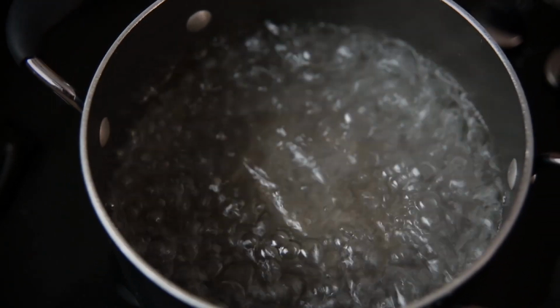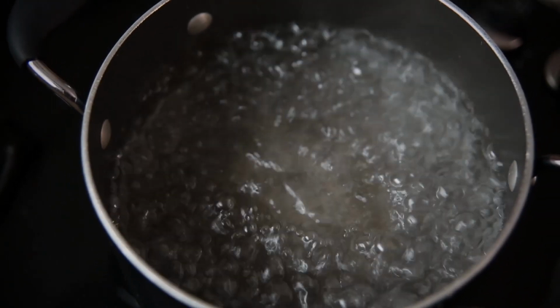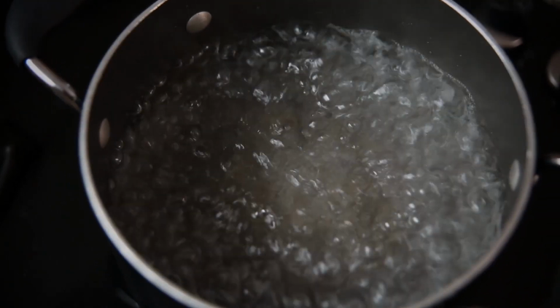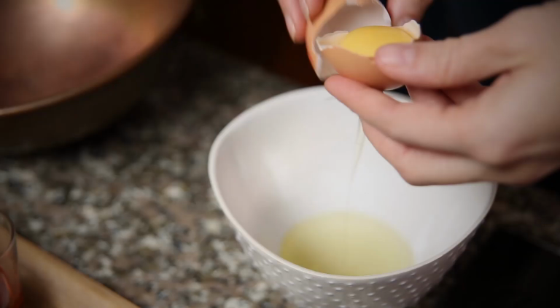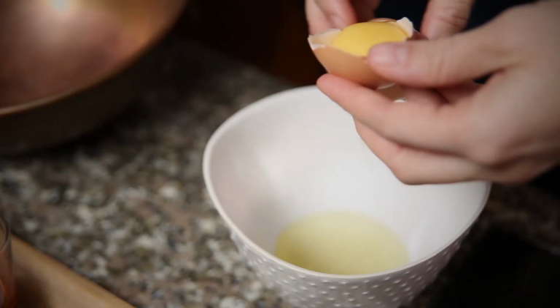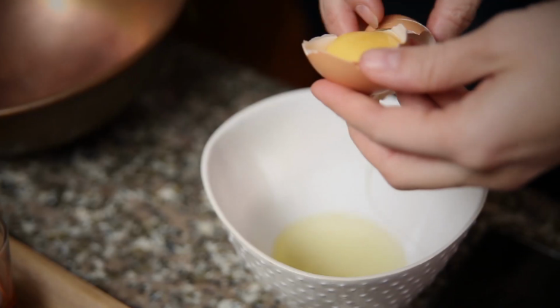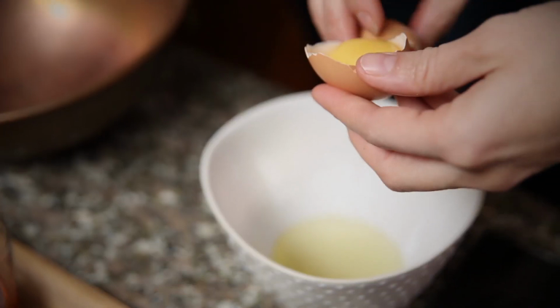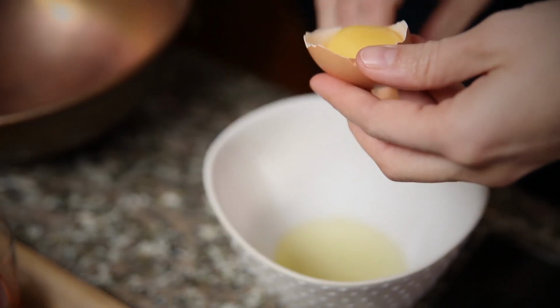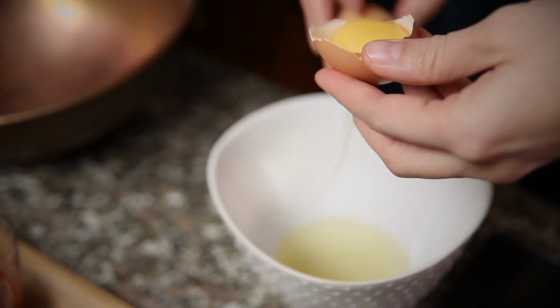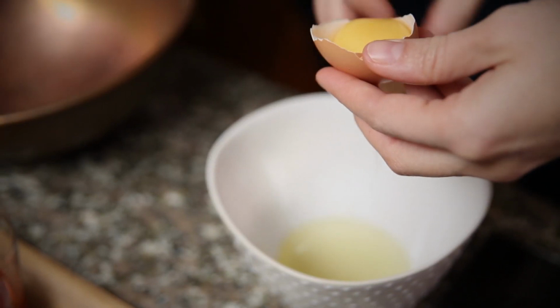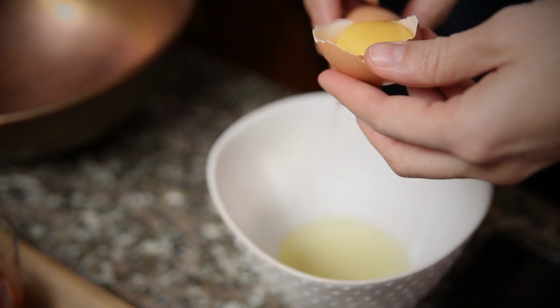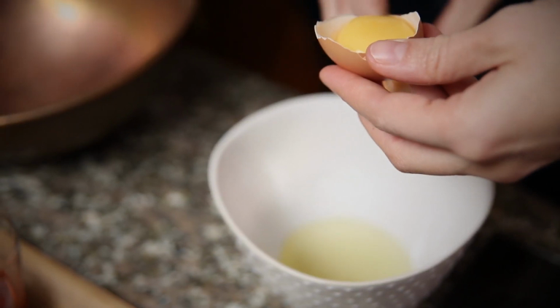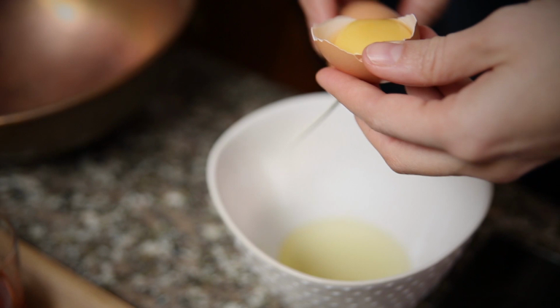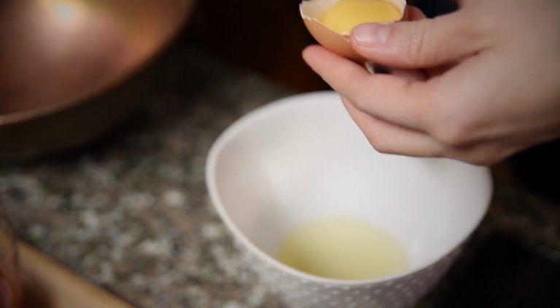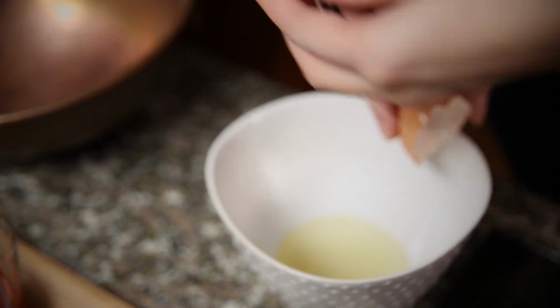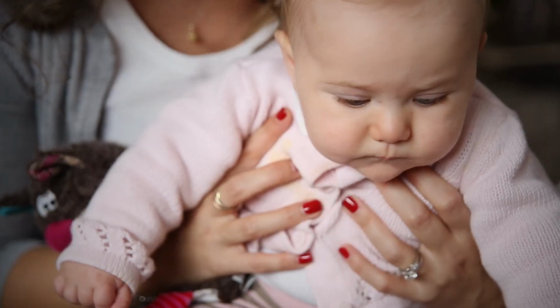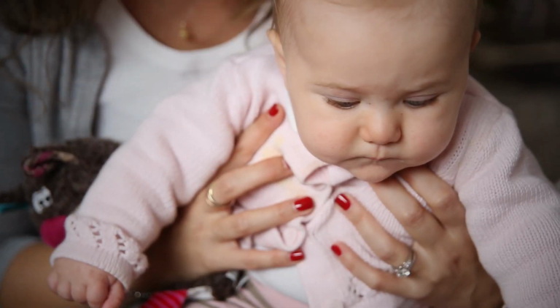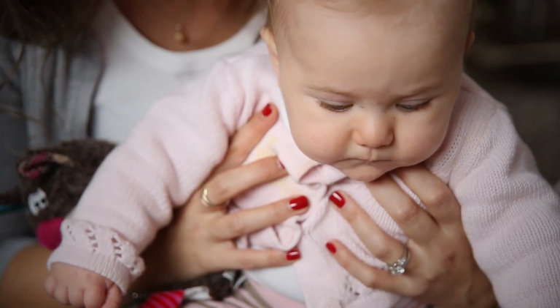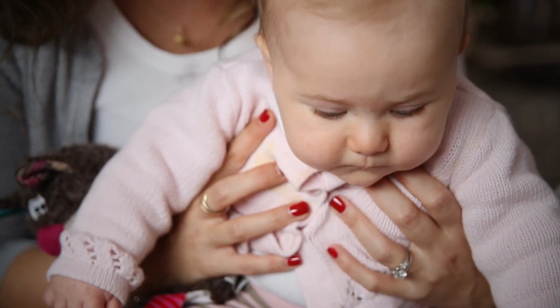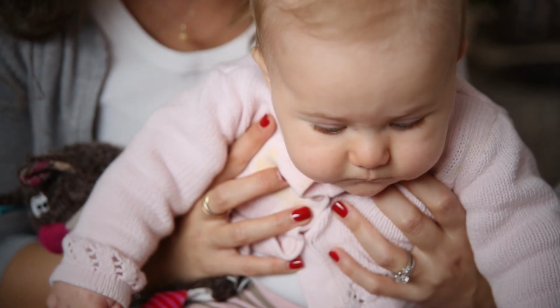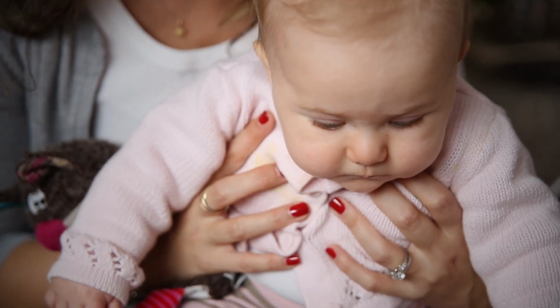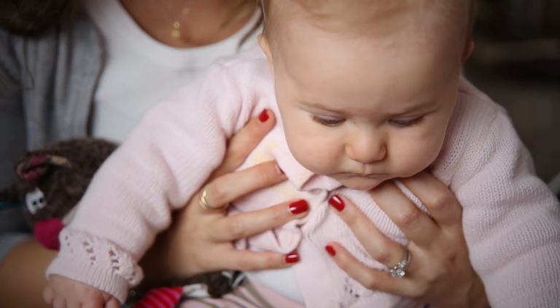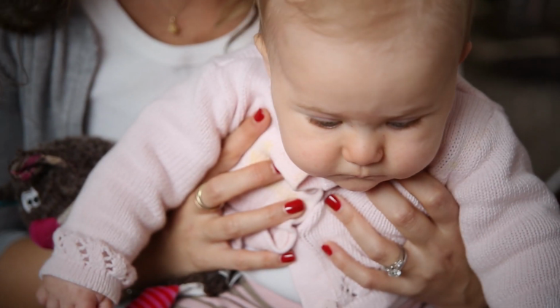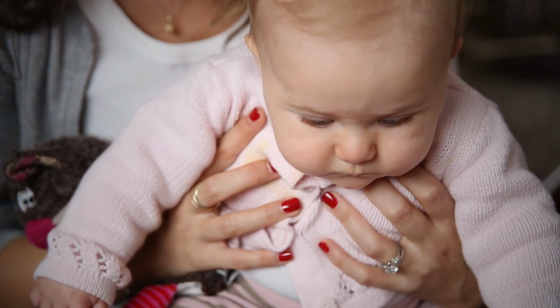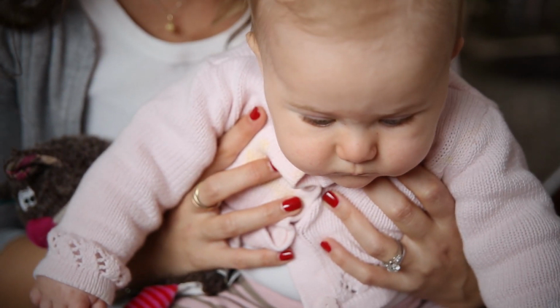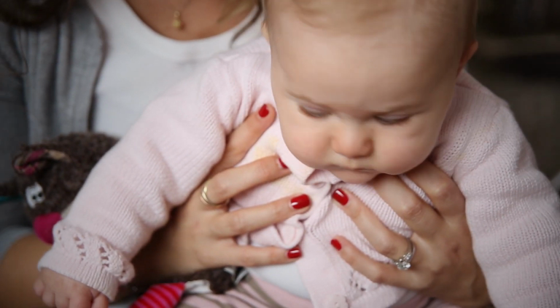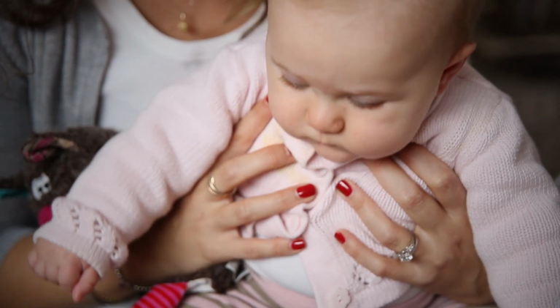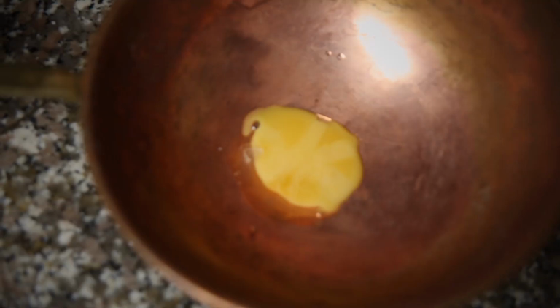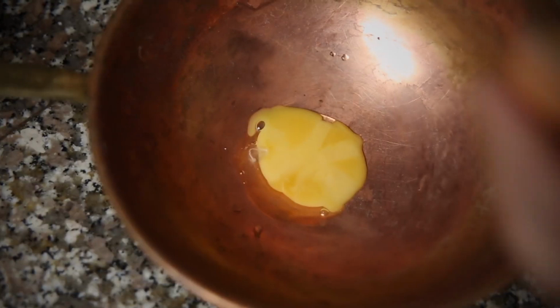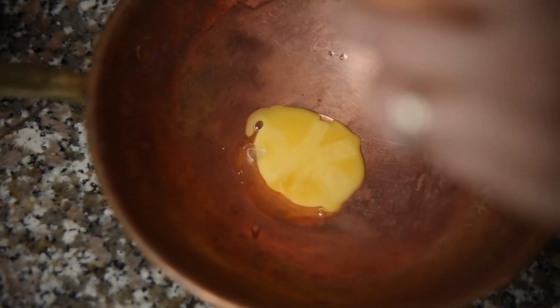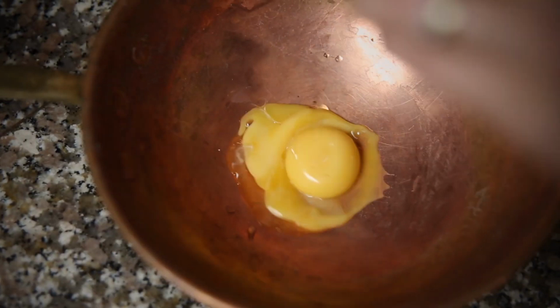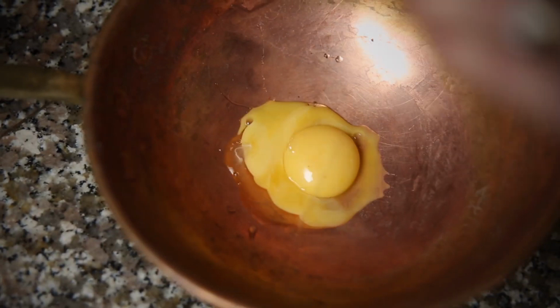You've got to separate your egg yolks from your whites. You only use your egg yolks for this recipe — so four yolks.